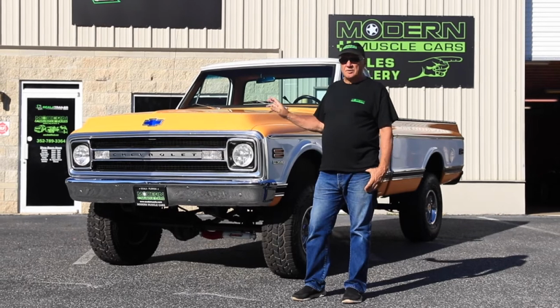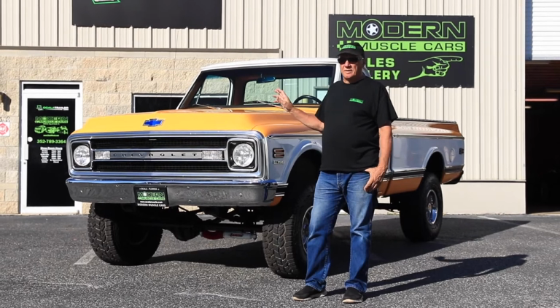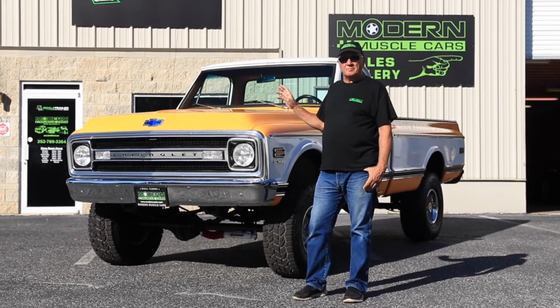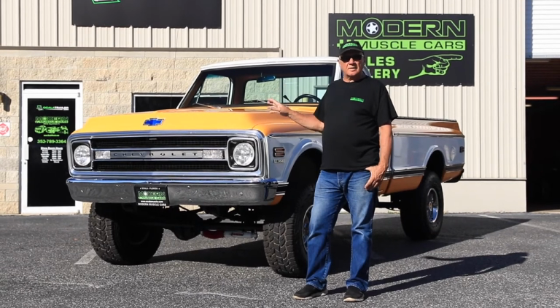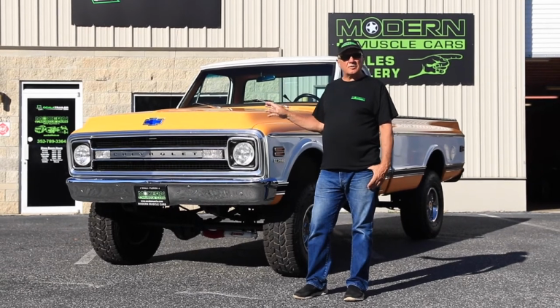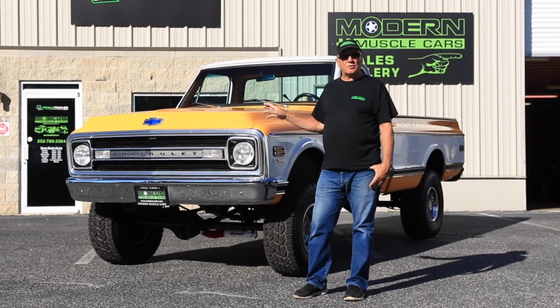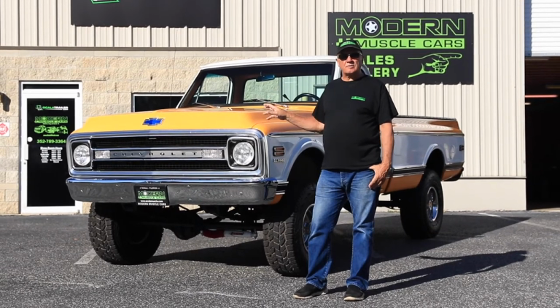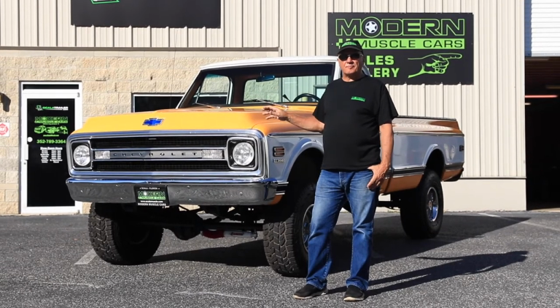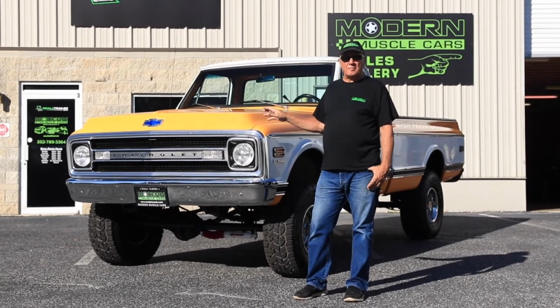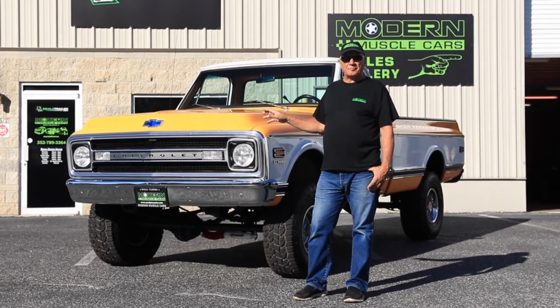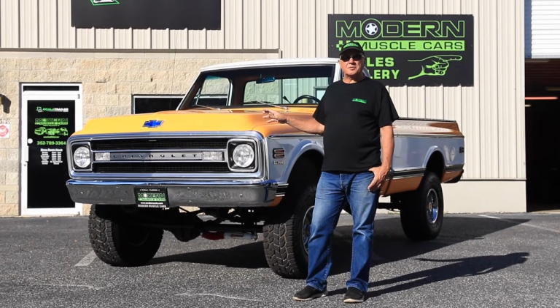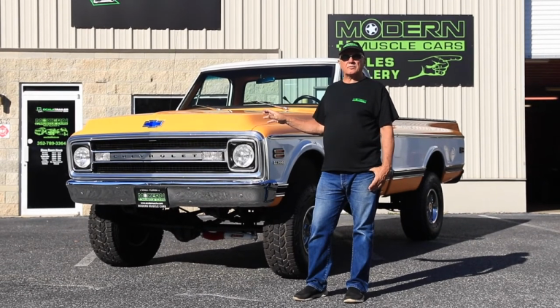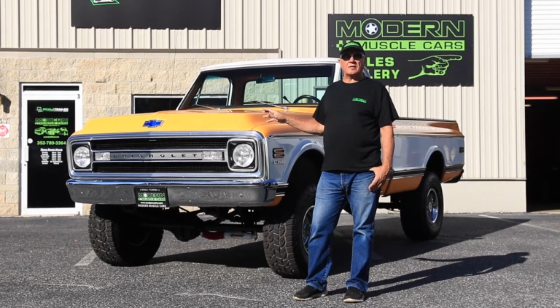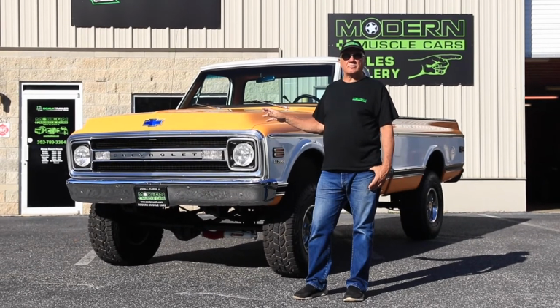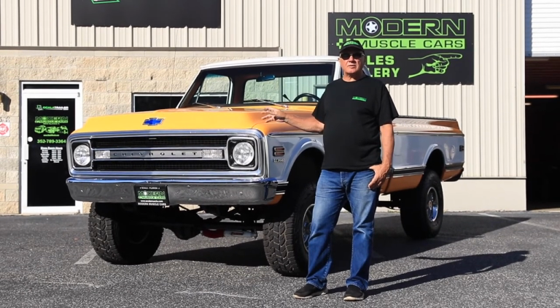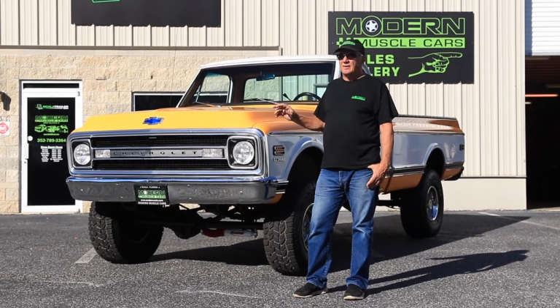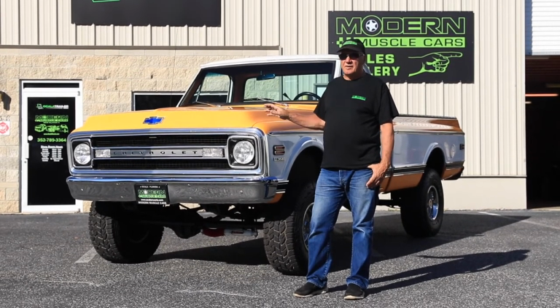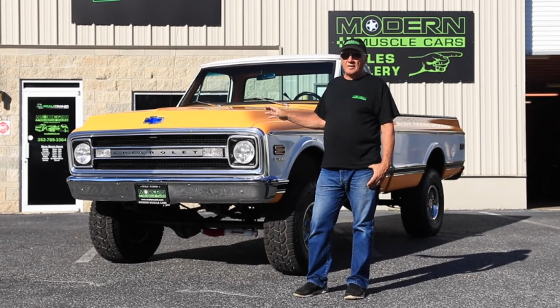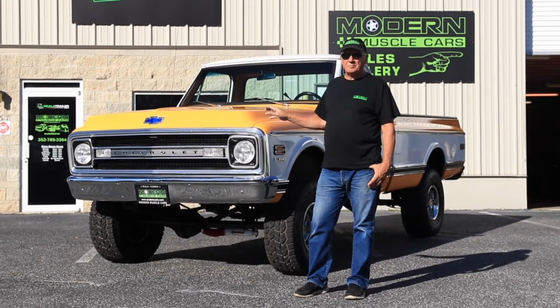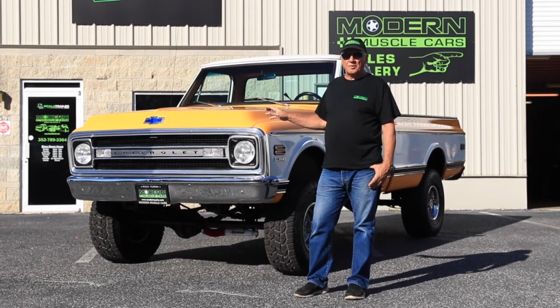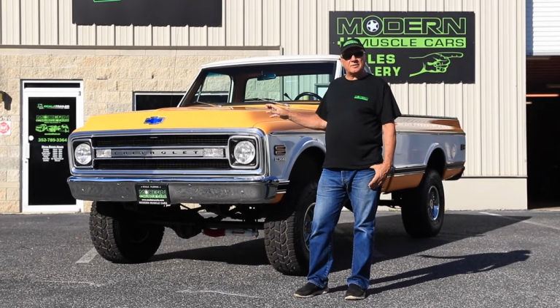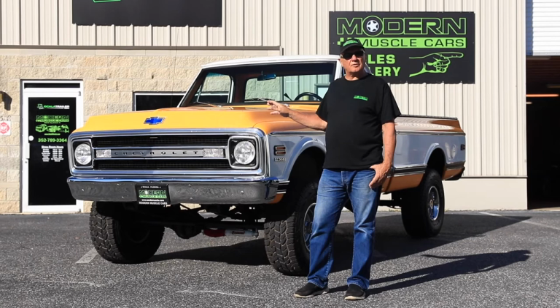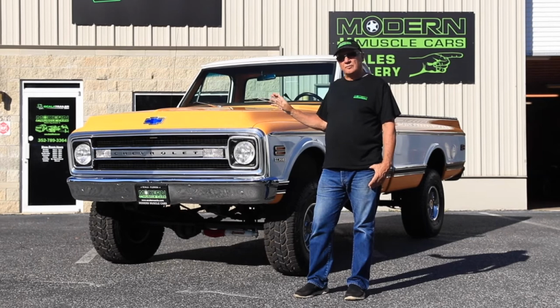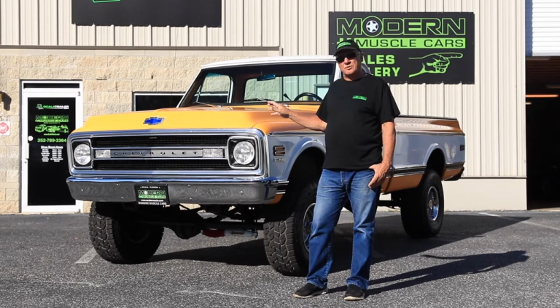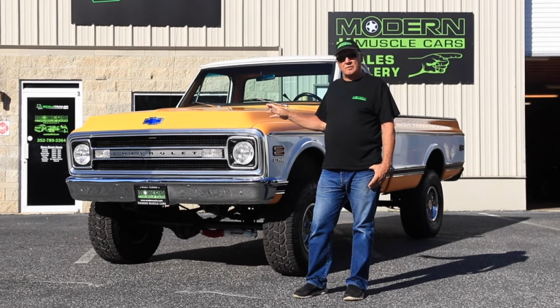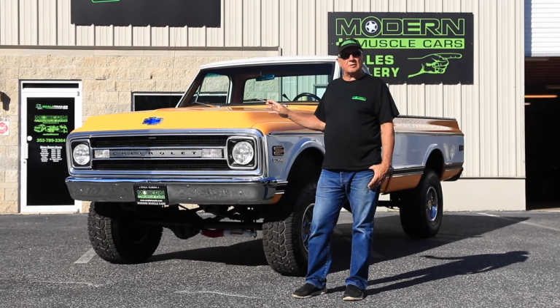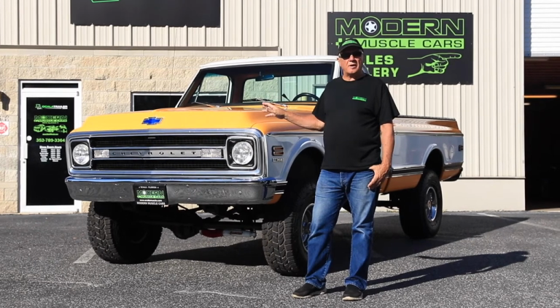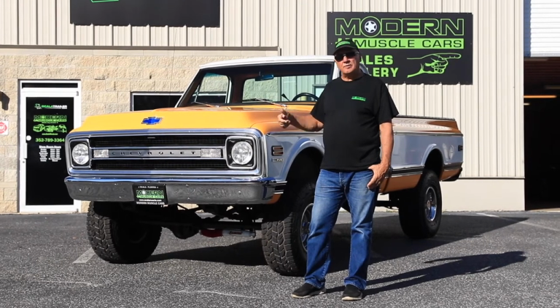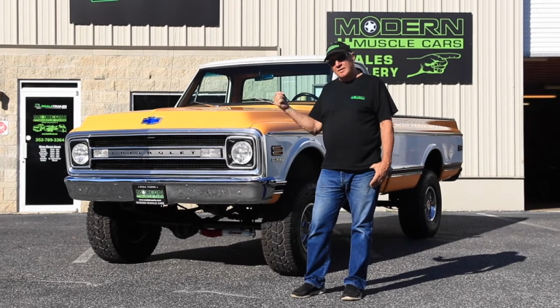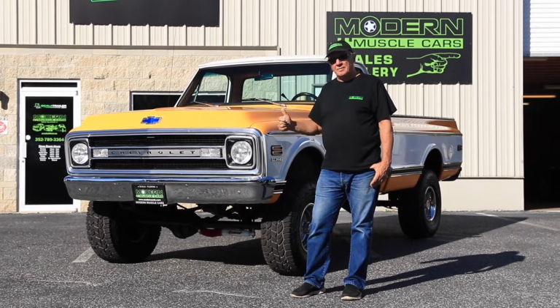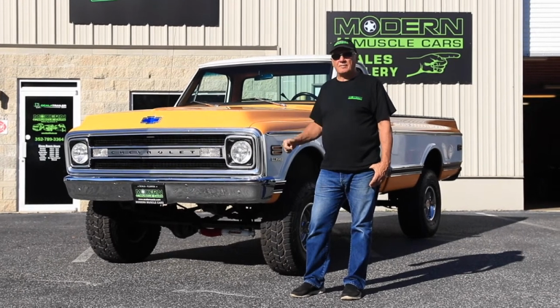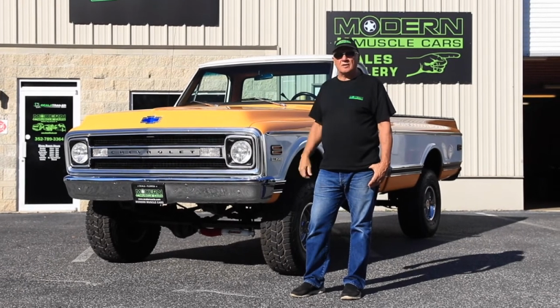It's been completely restored — frame off, rotisserie restoration. Every nut and bolt is either restored or brand new. Come and have a look.